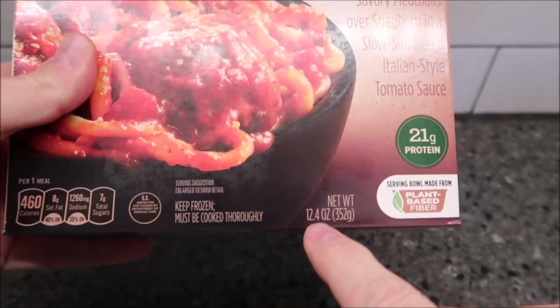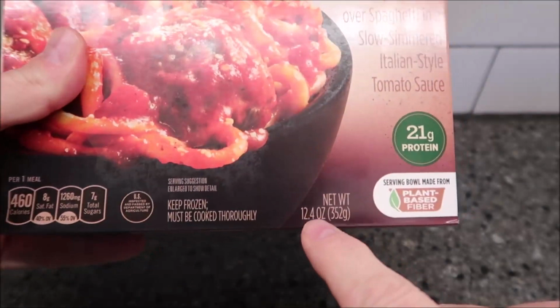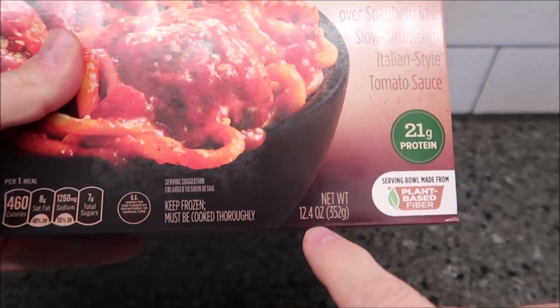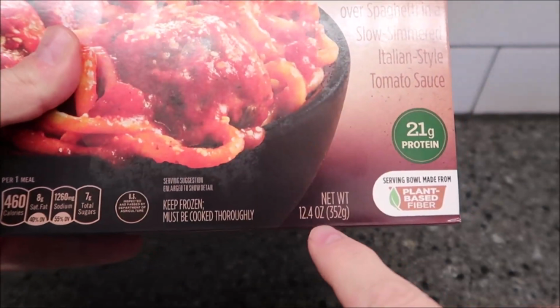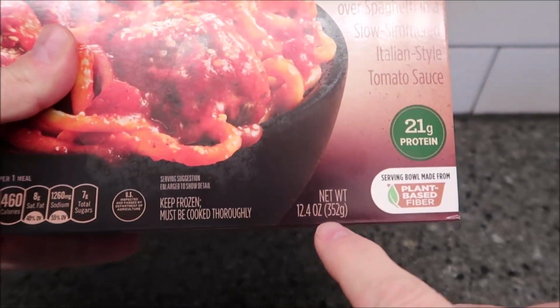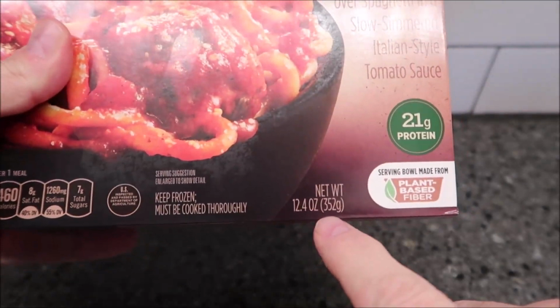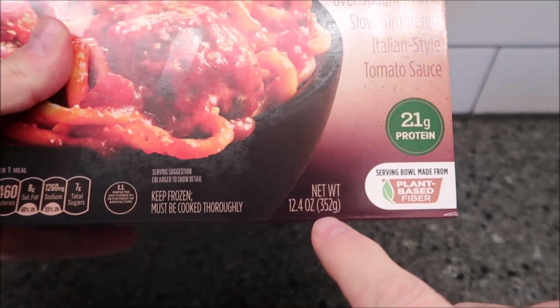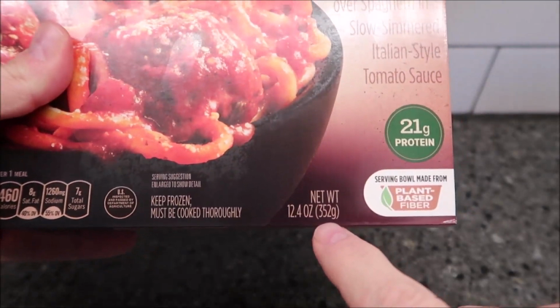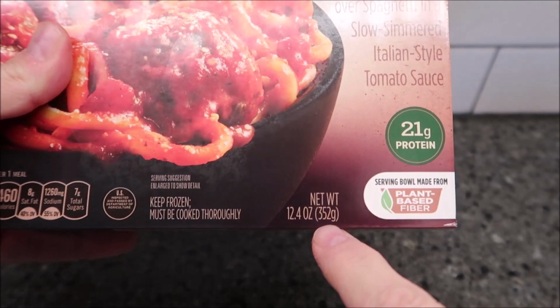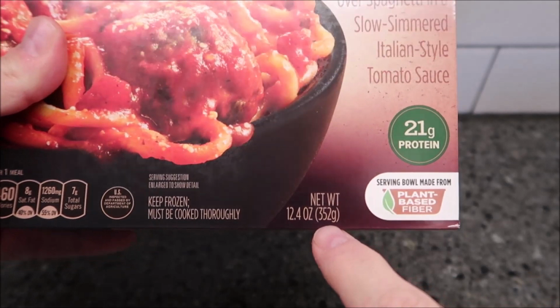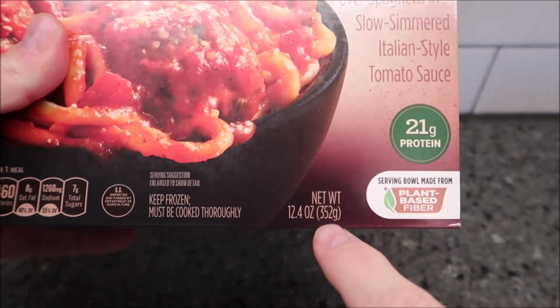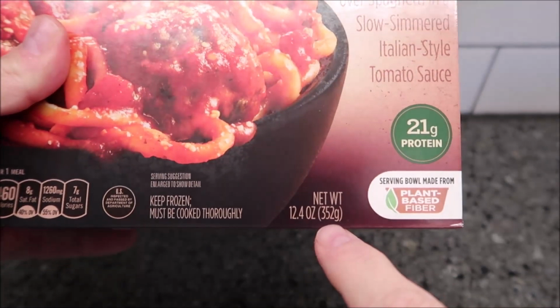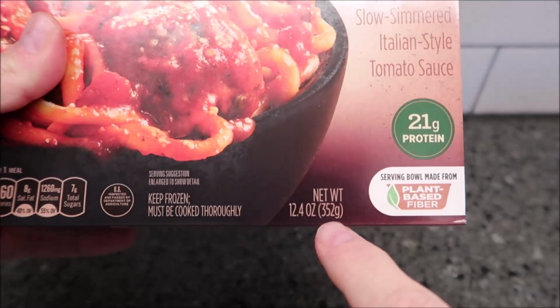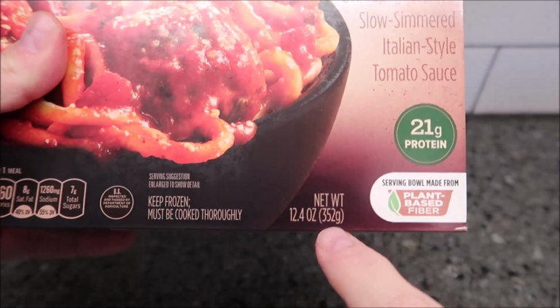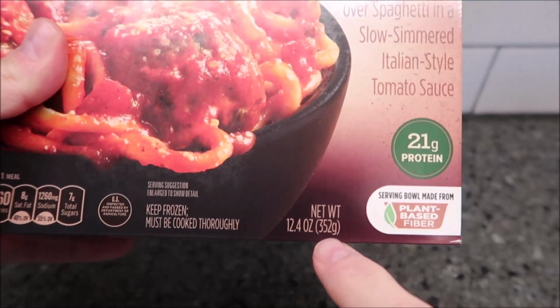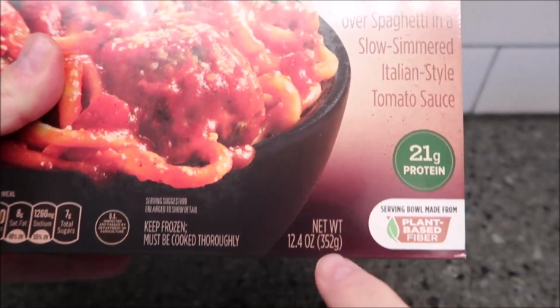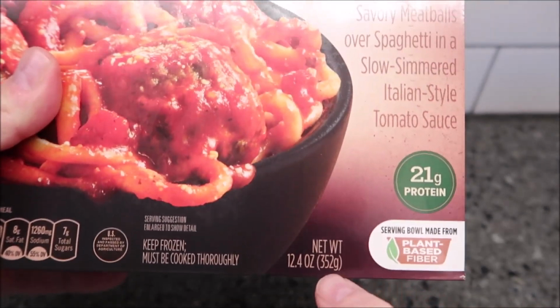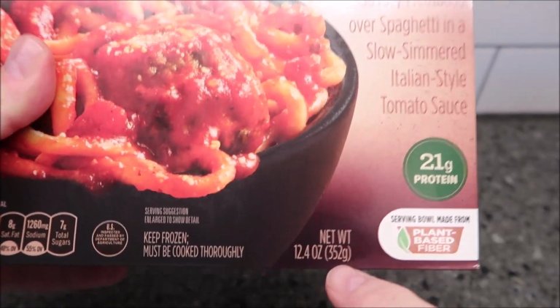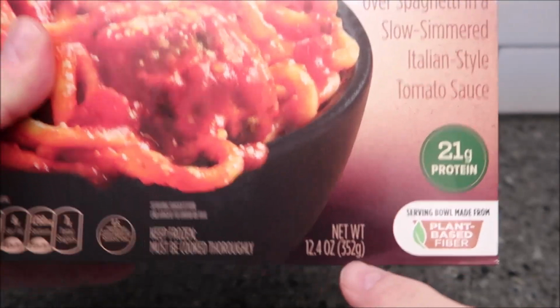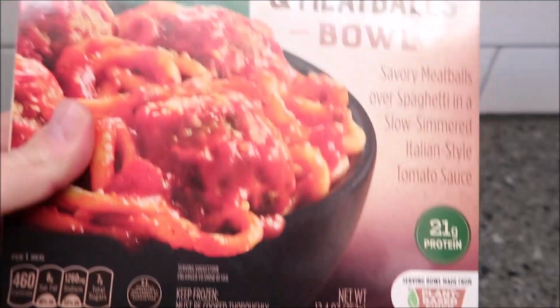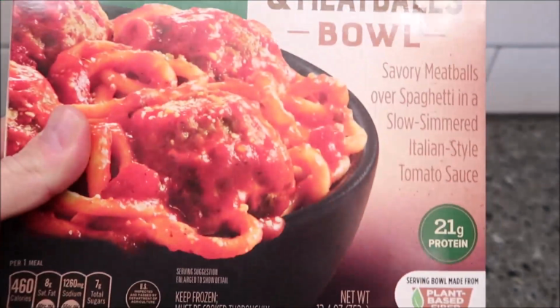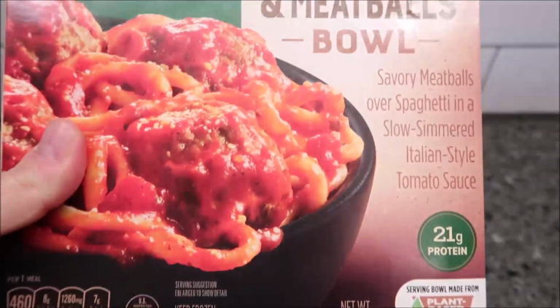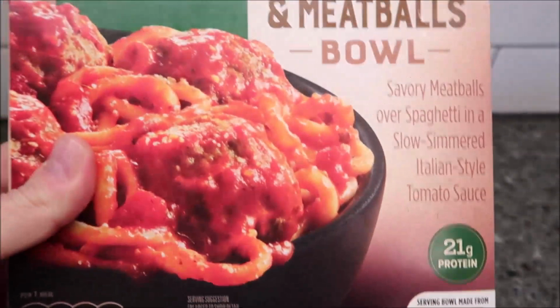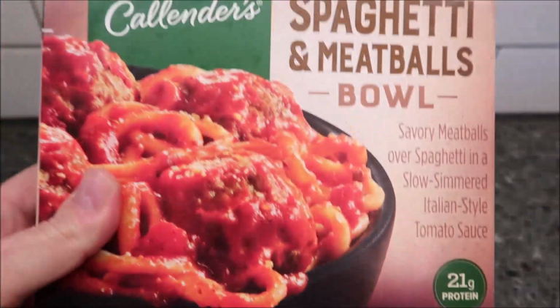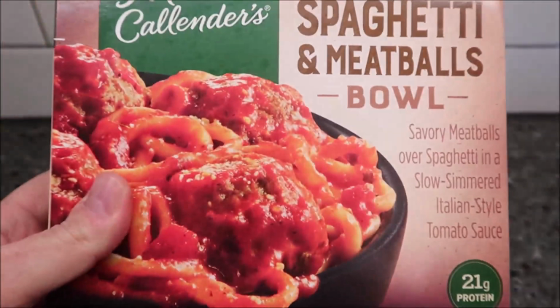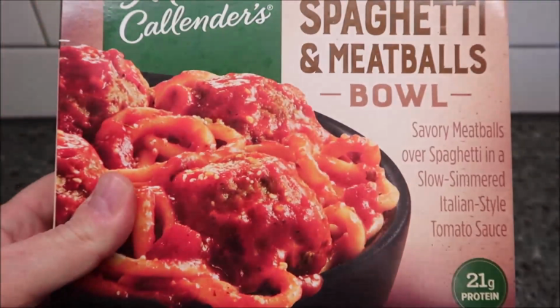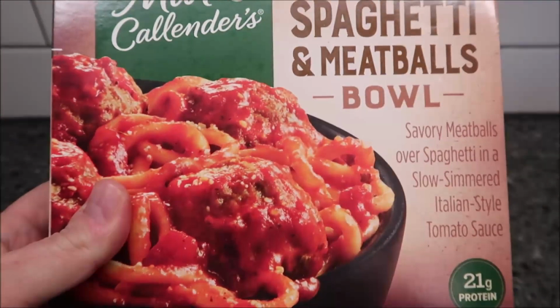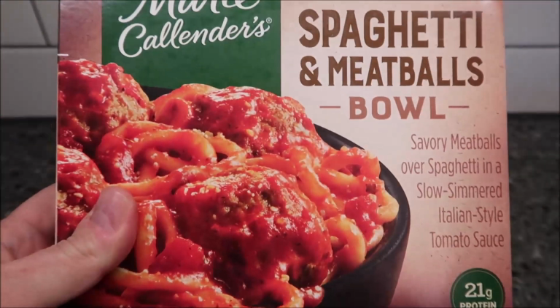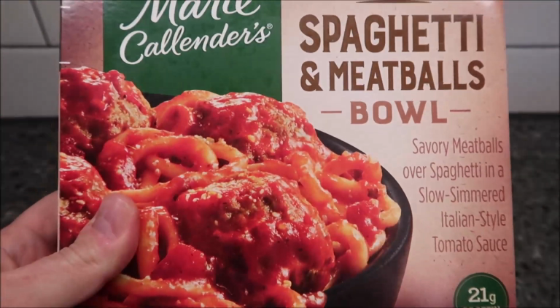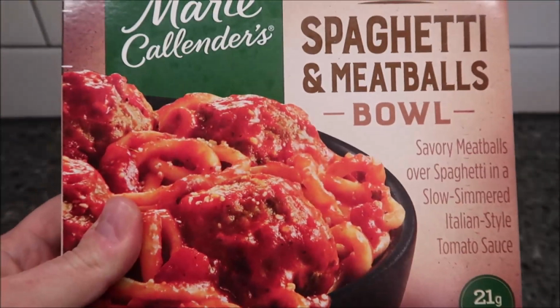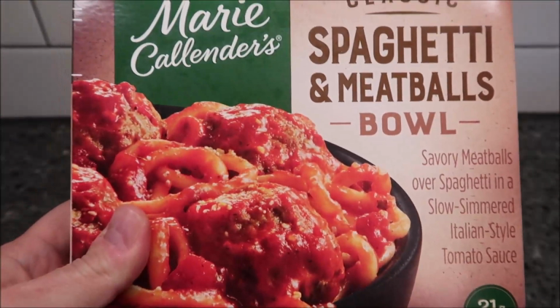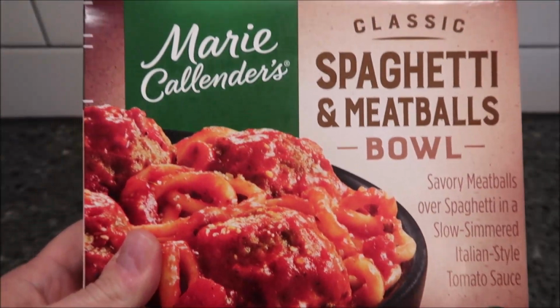It's 12.4 ounces or 352 grams. We bought this at Kroger. It was $3.29.